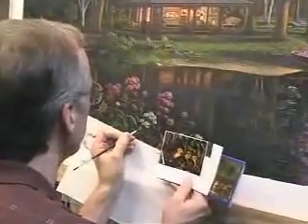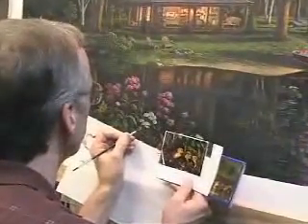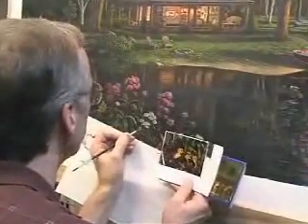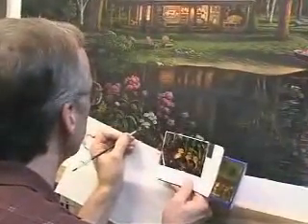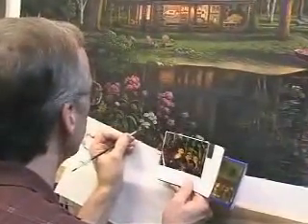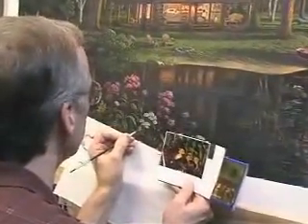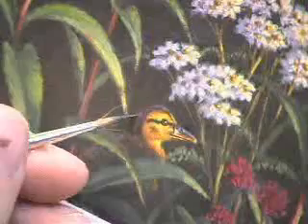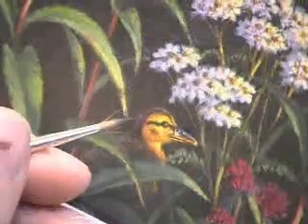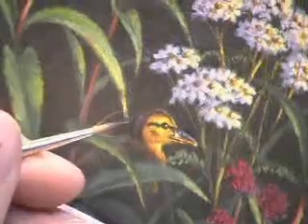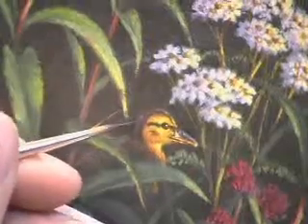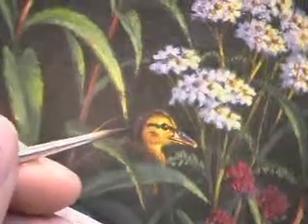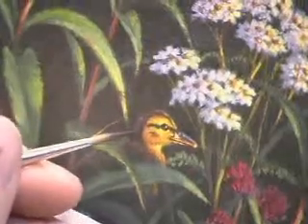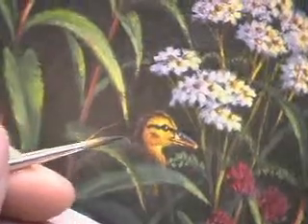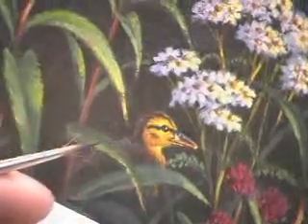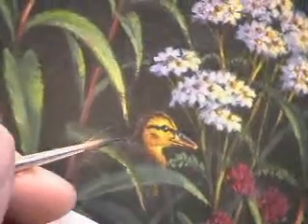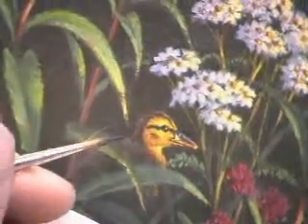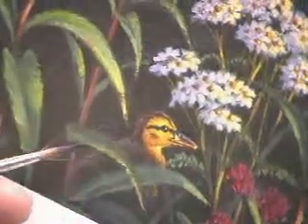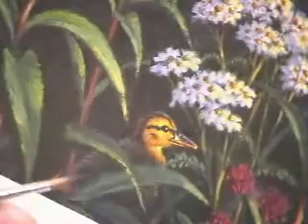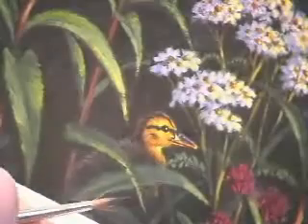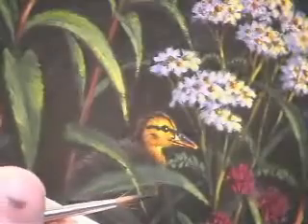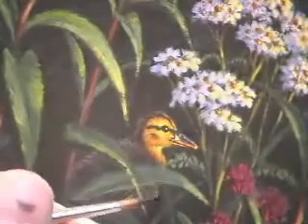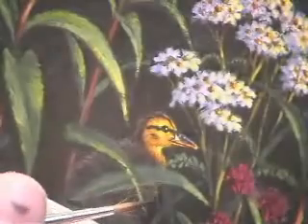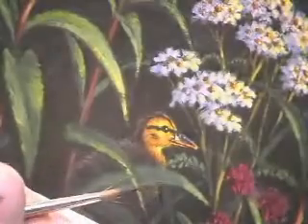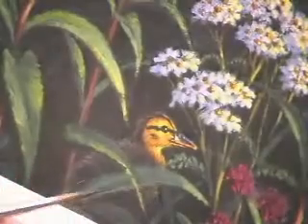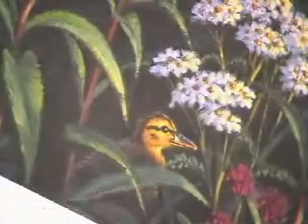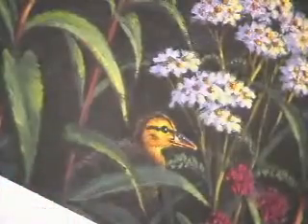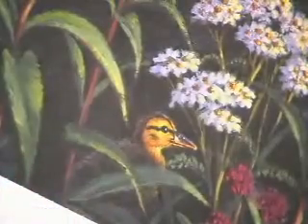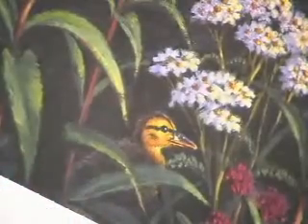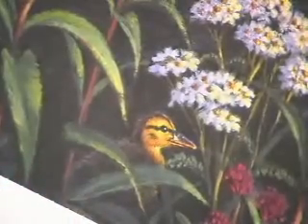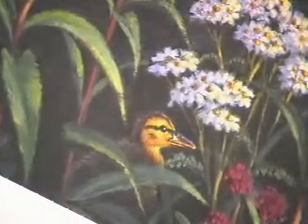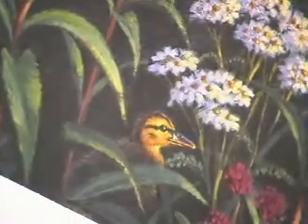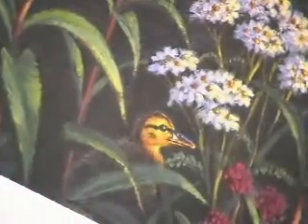Kim's award-winning wildlife scenes invite you to peacefully gaze upon wildlife in their natural state.